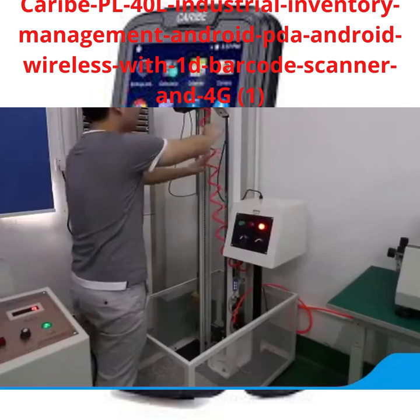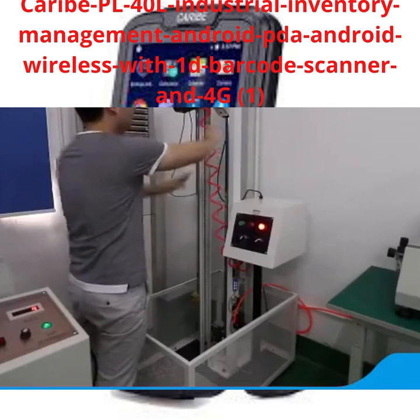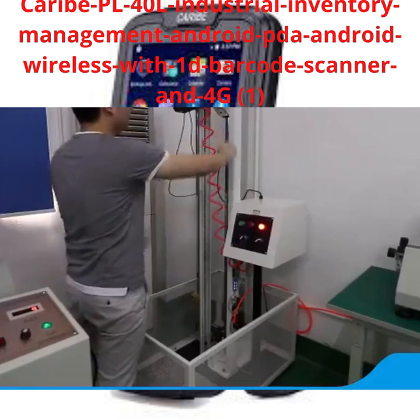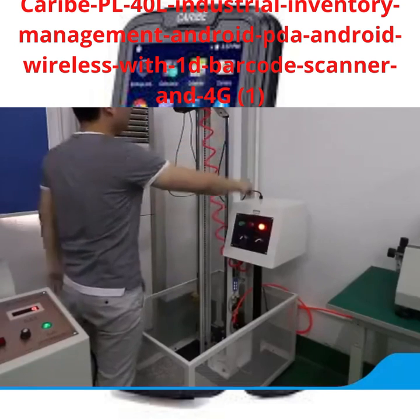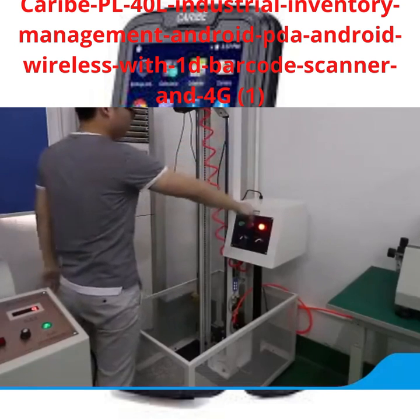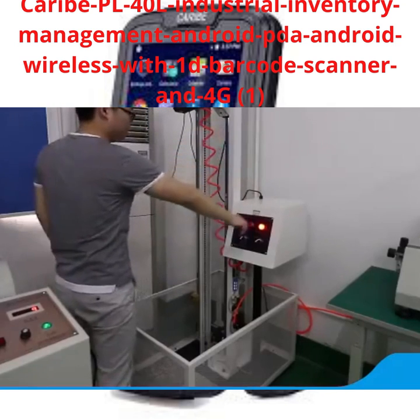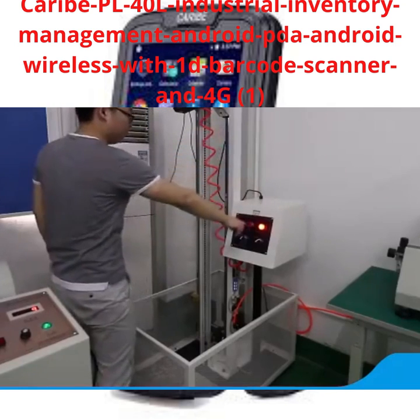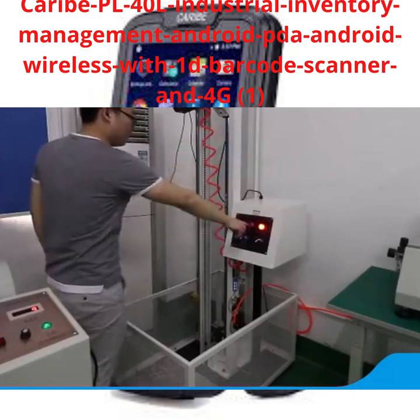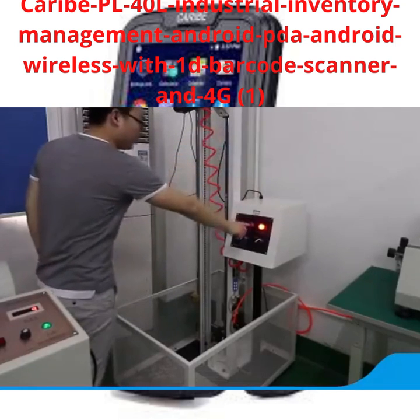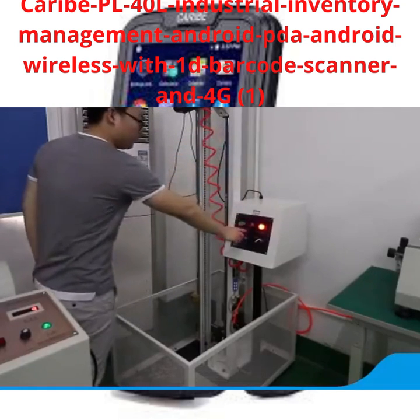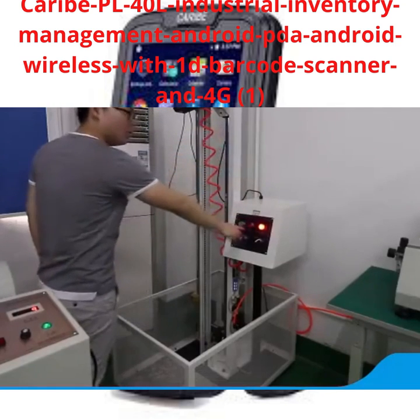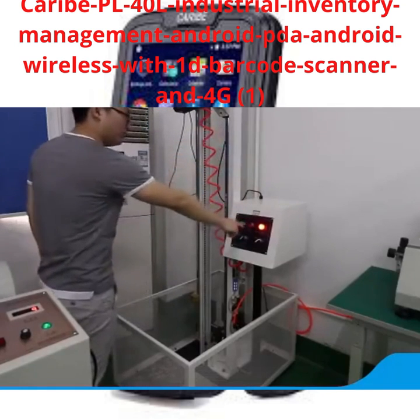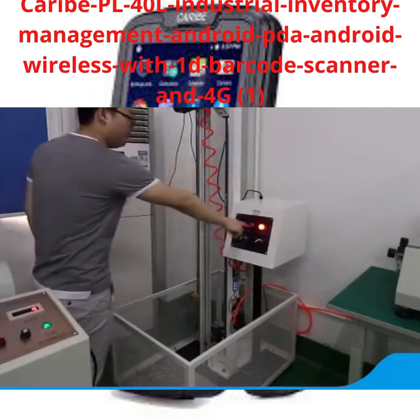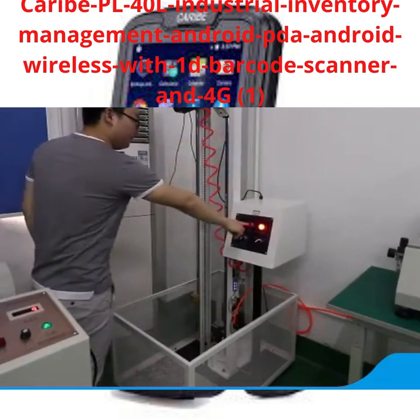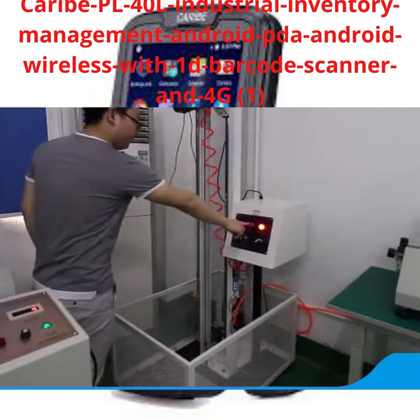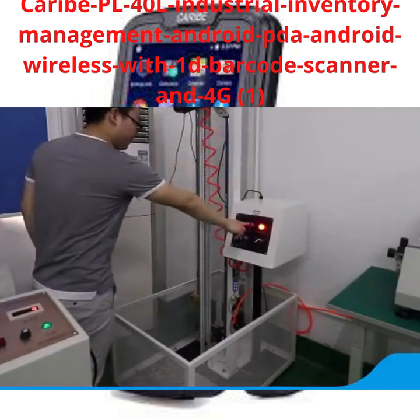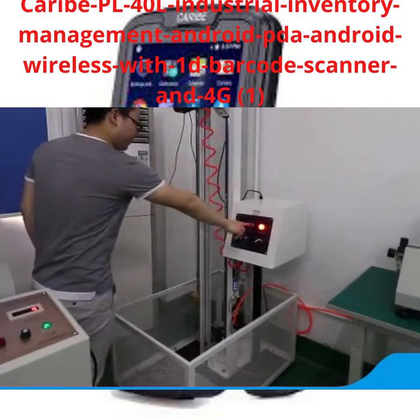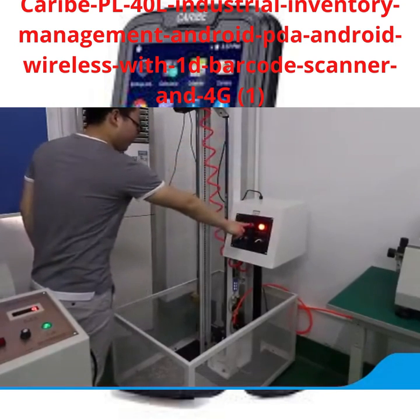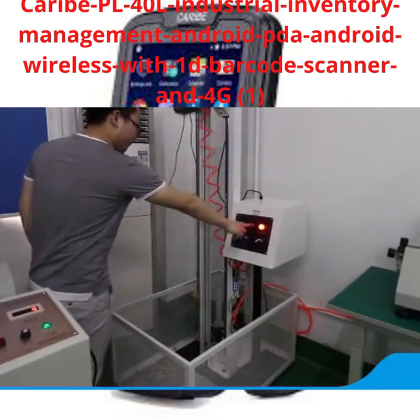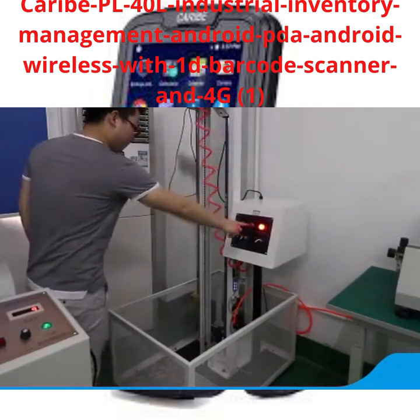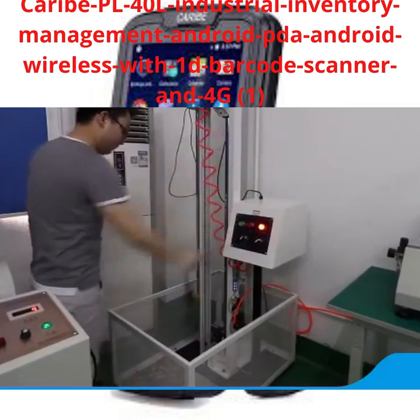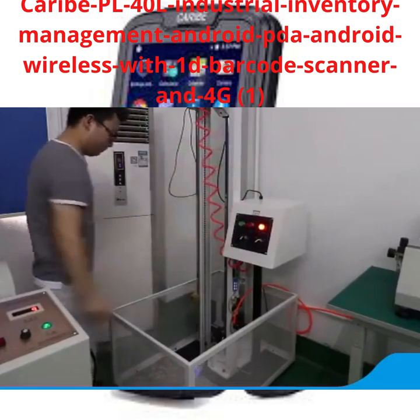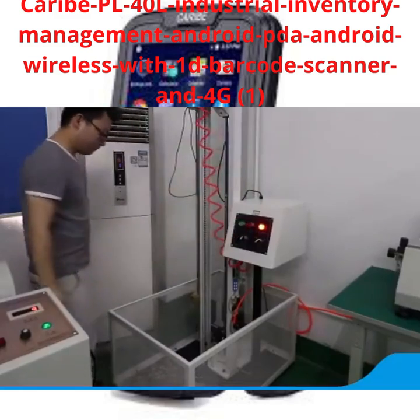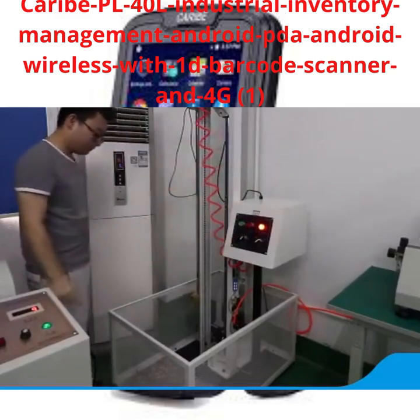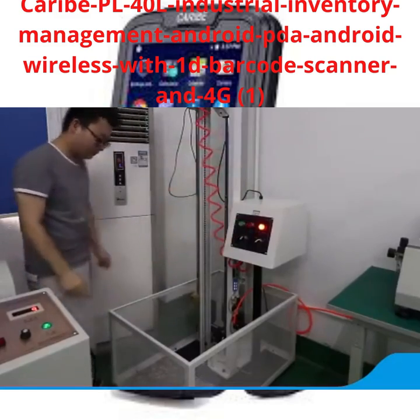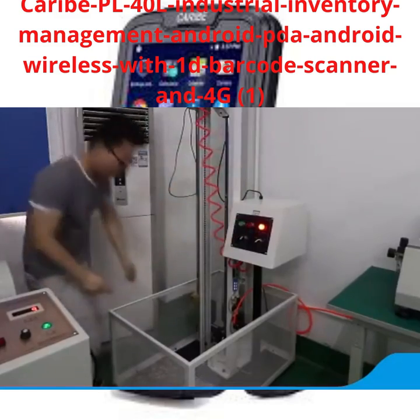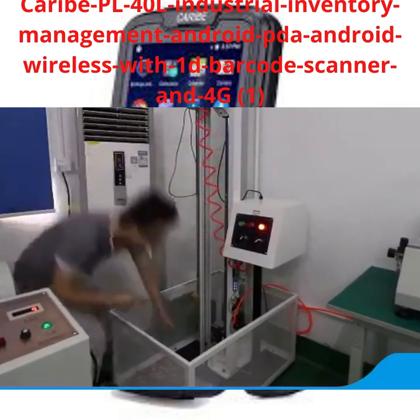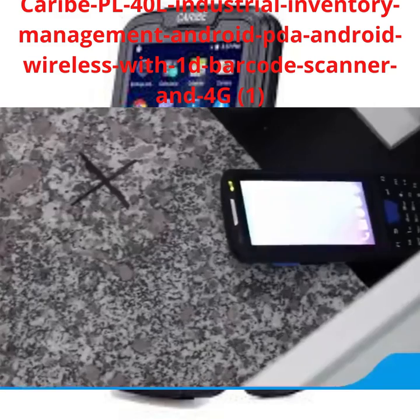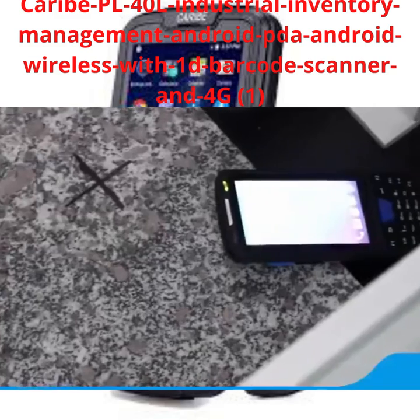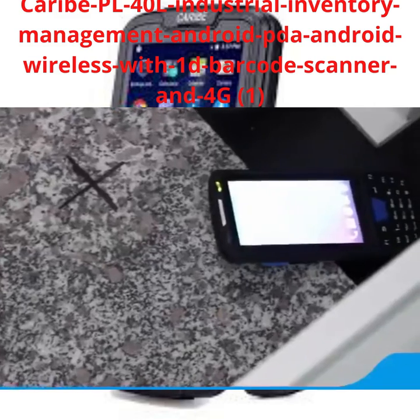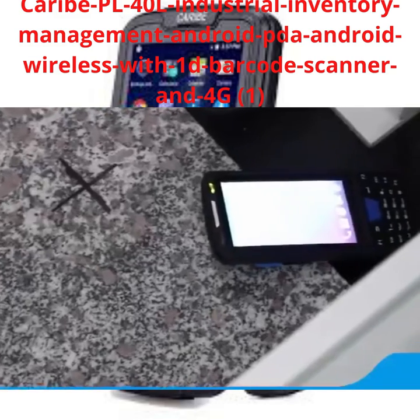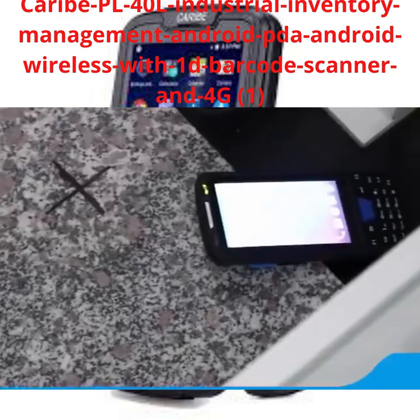High-performance and abundant functionalities make T80 a reliable and trustable product.